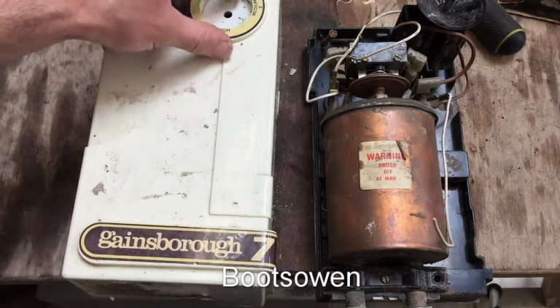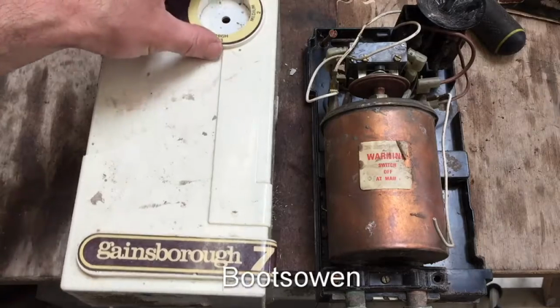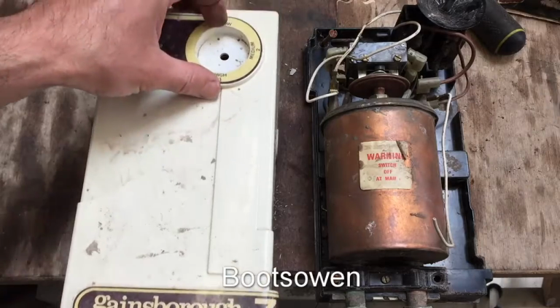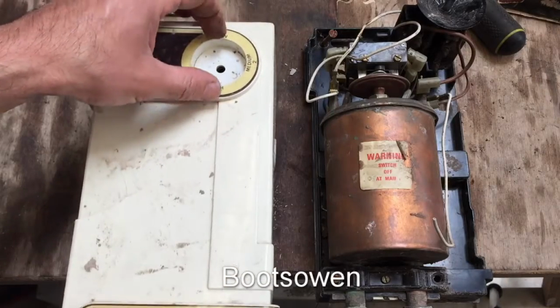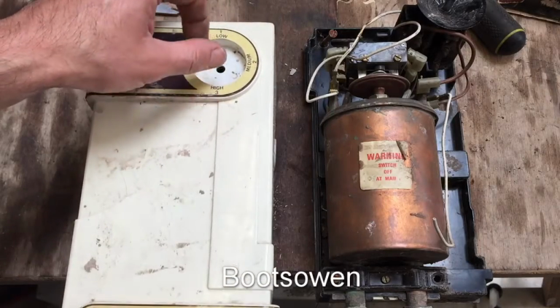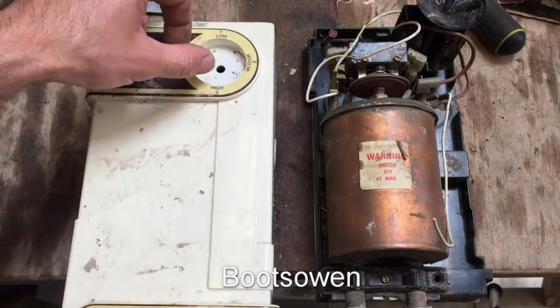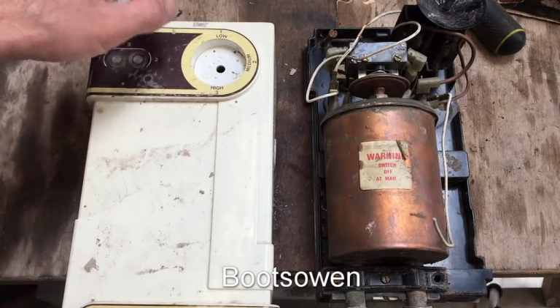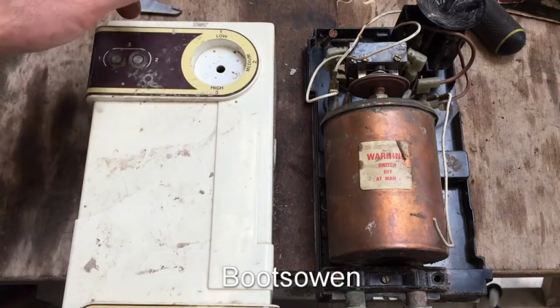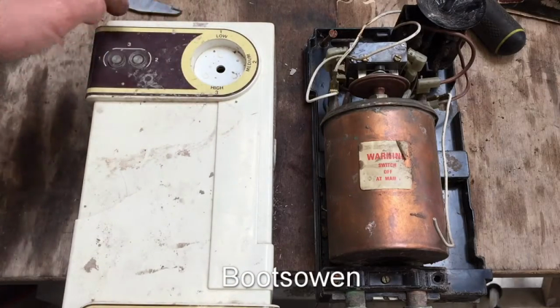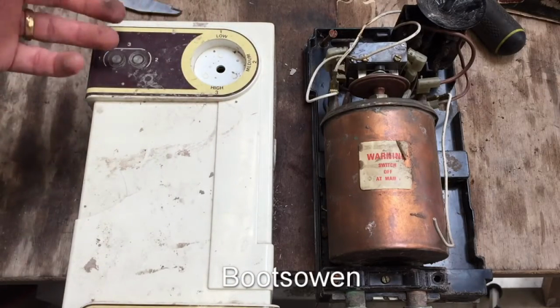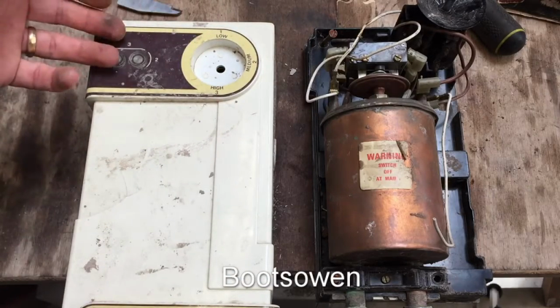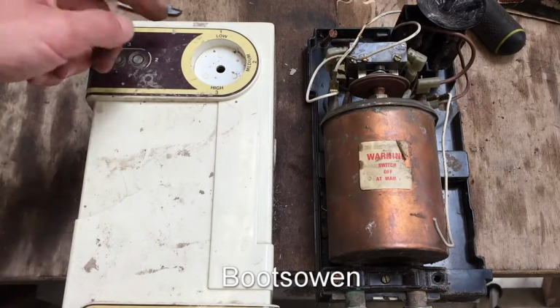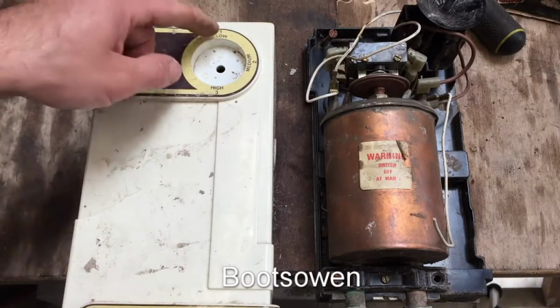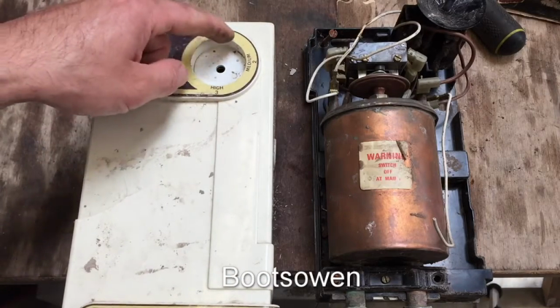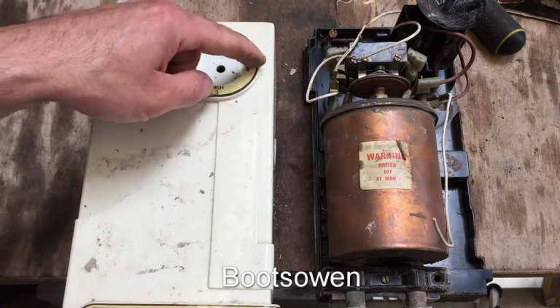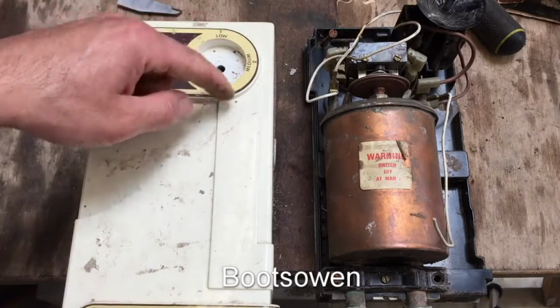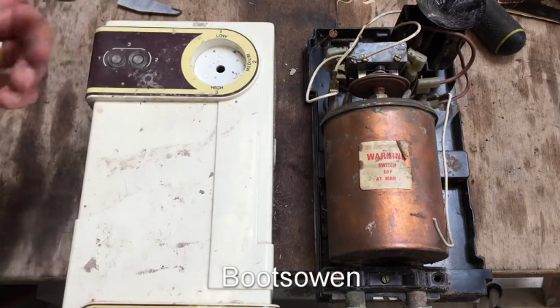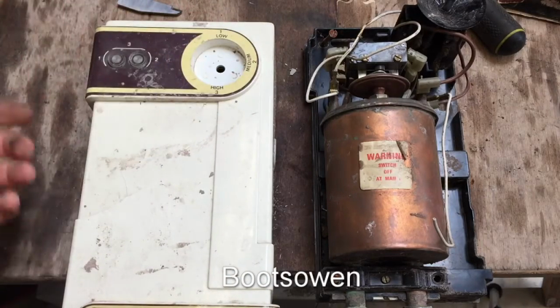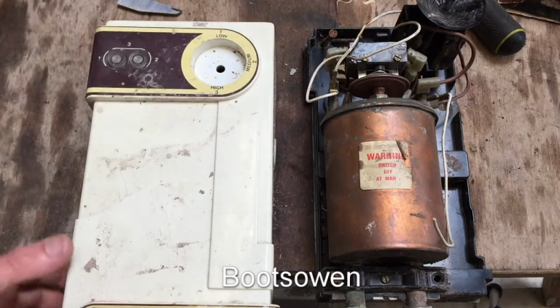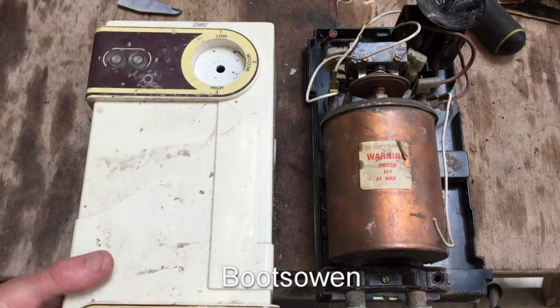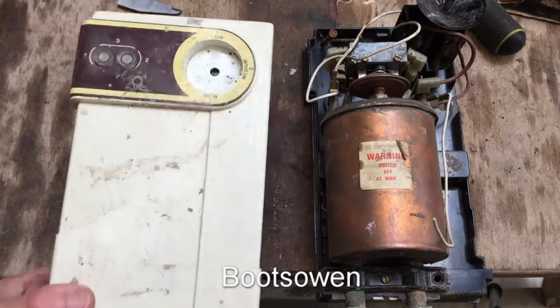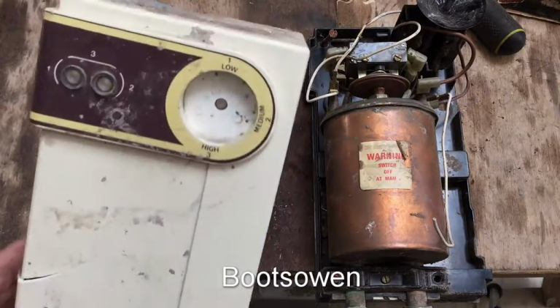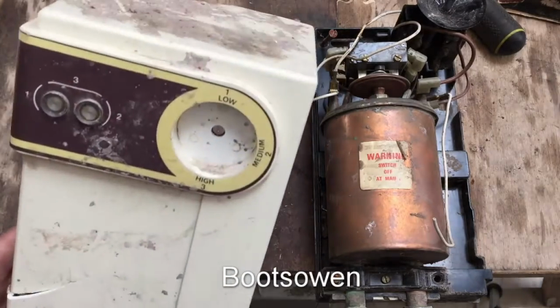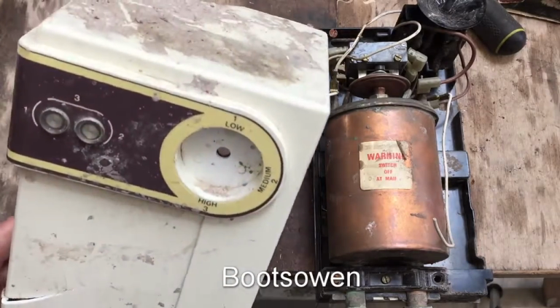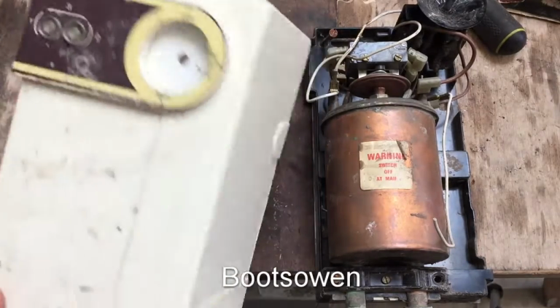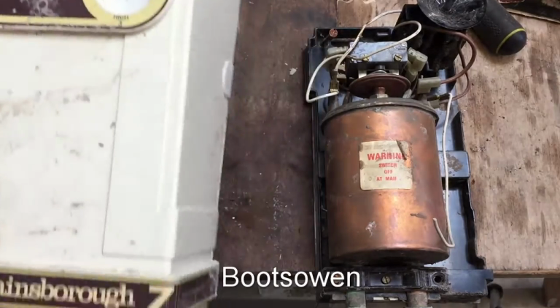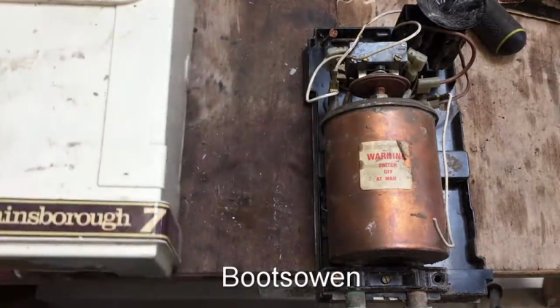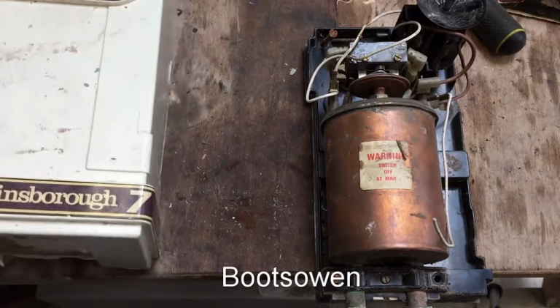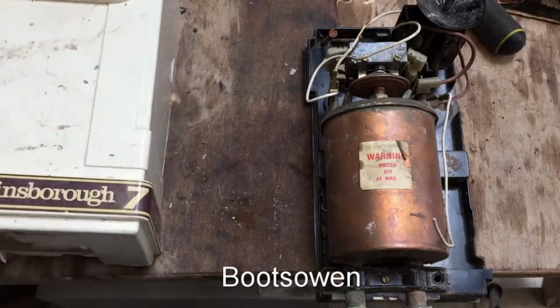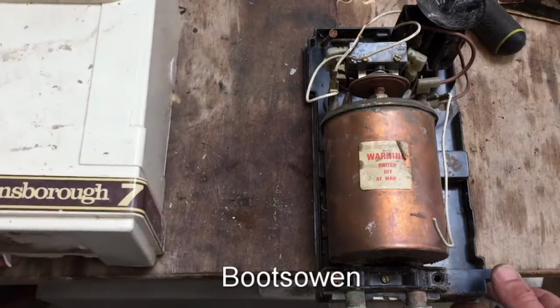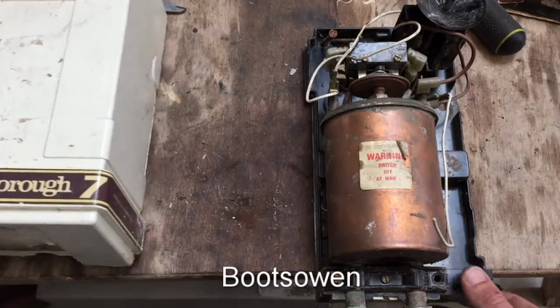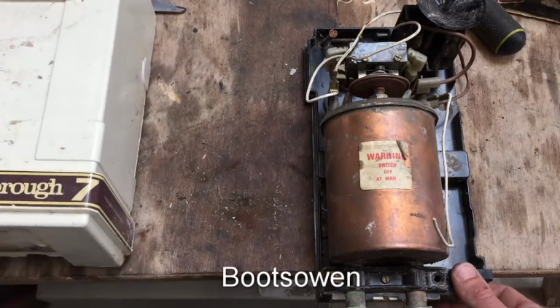You'd have a knob here to turn it on to low, medium or high. No switches, nothing else — just this knob.